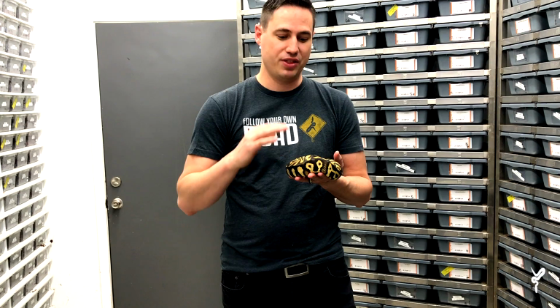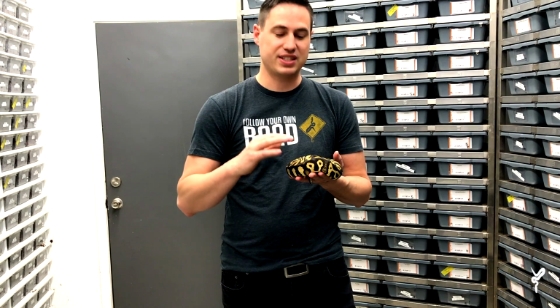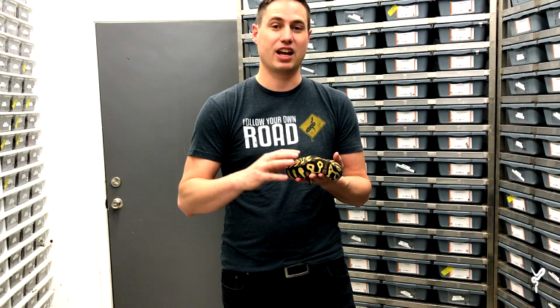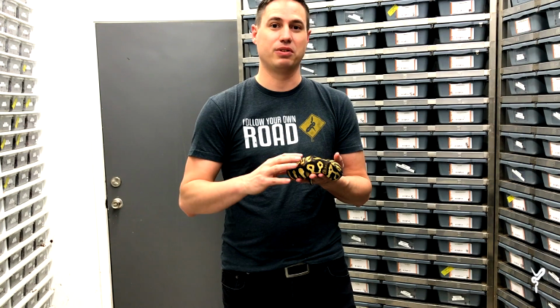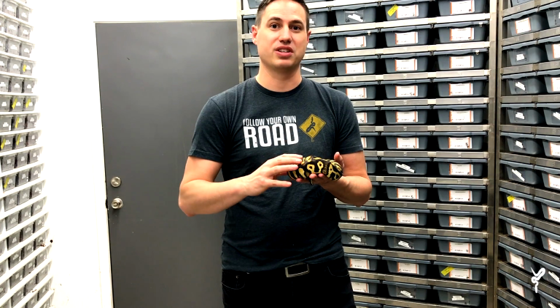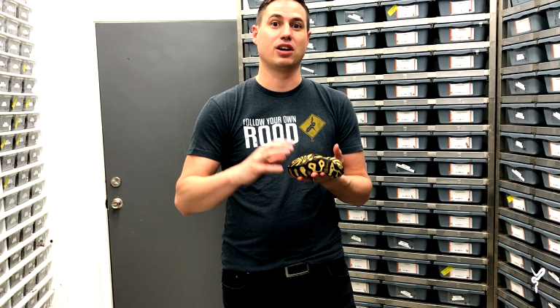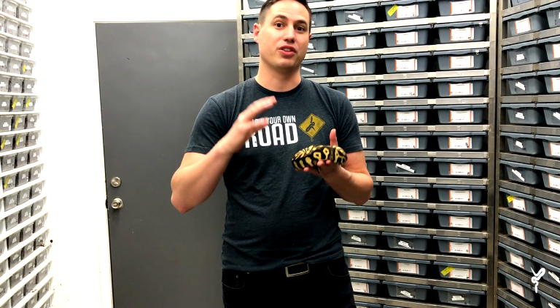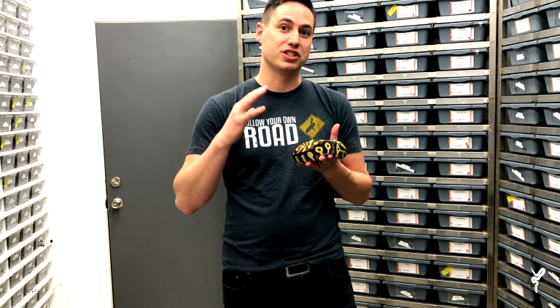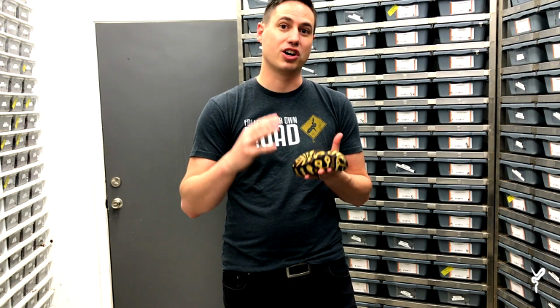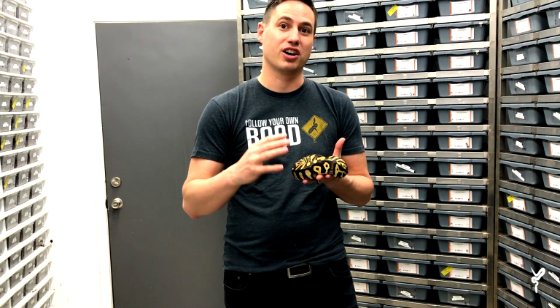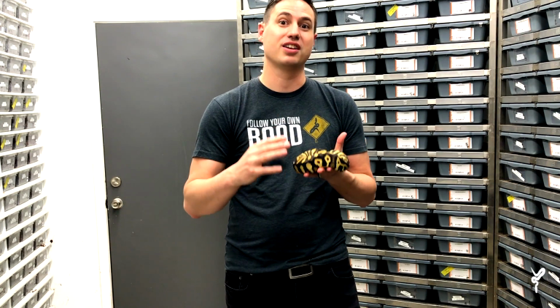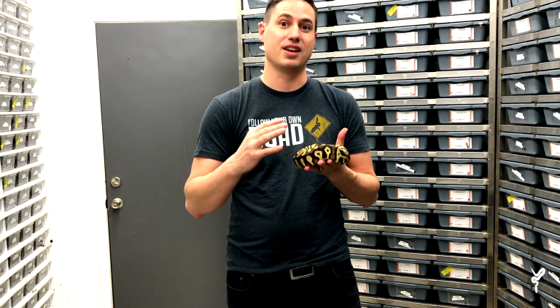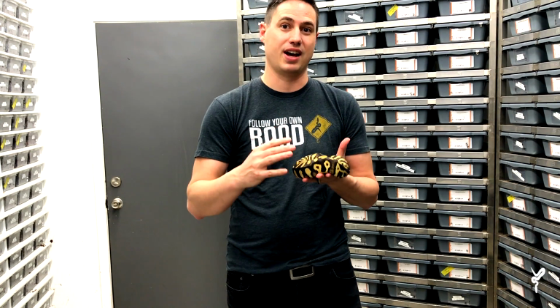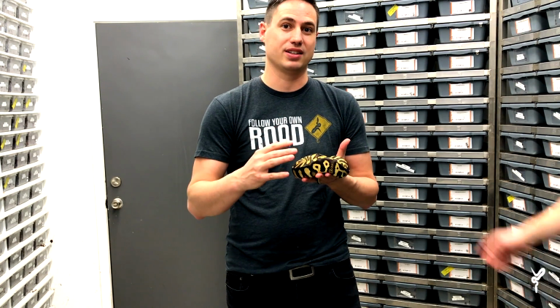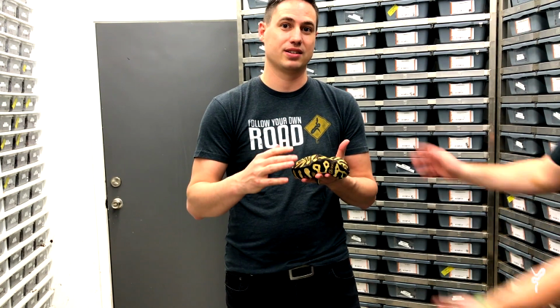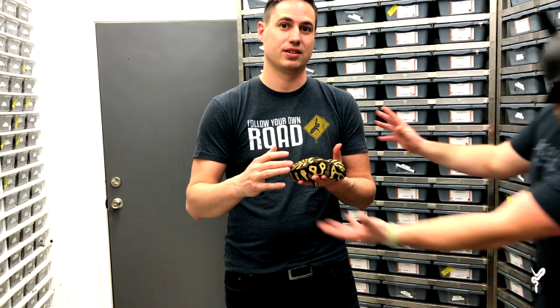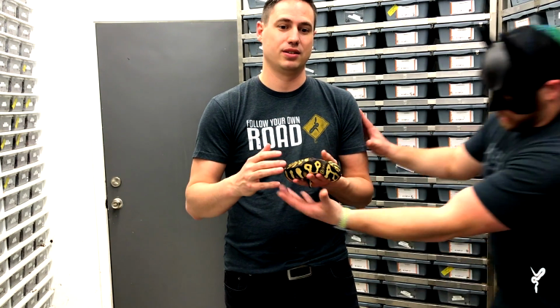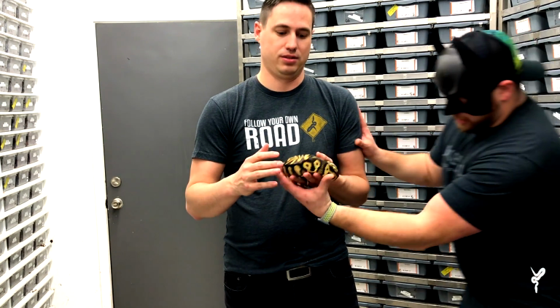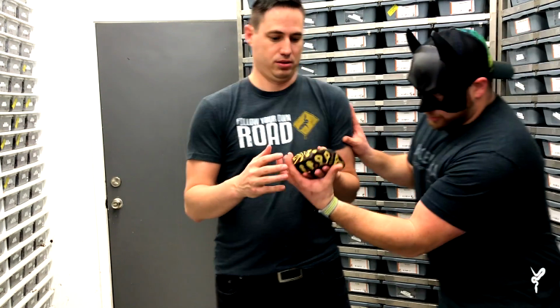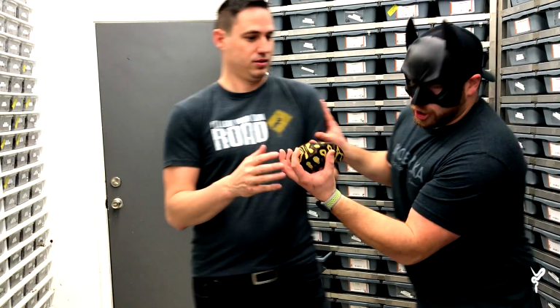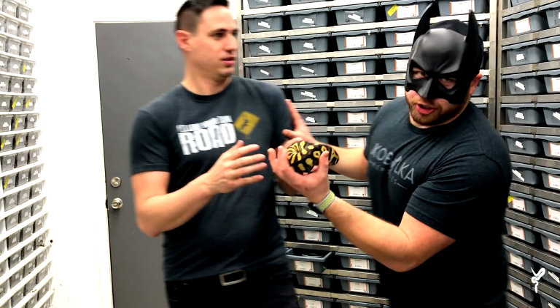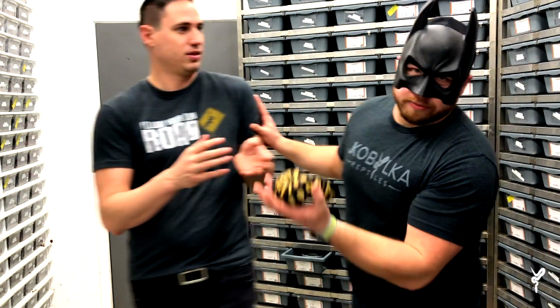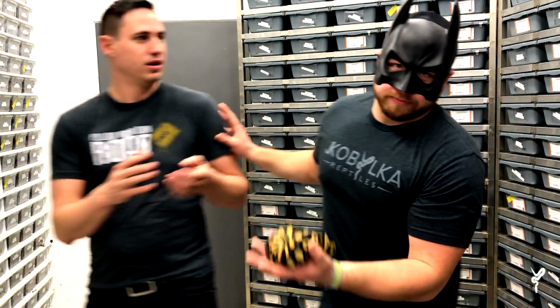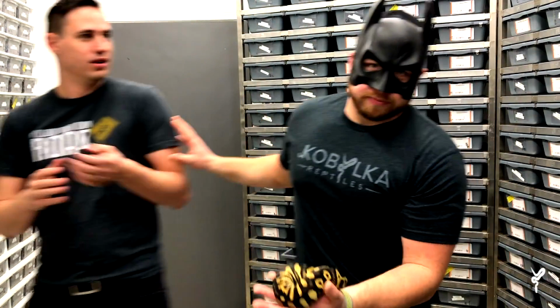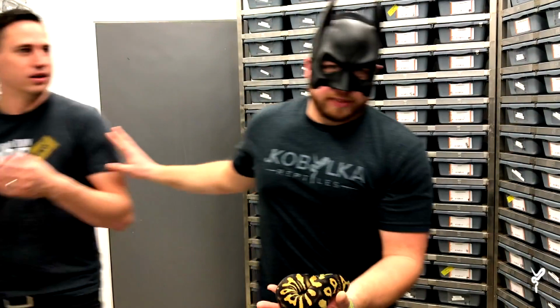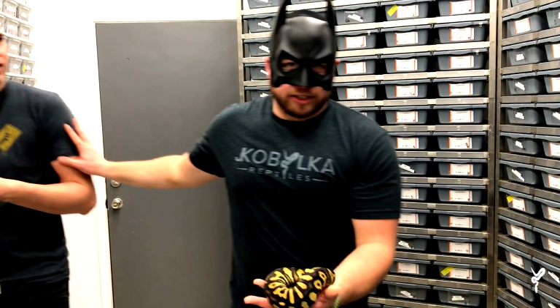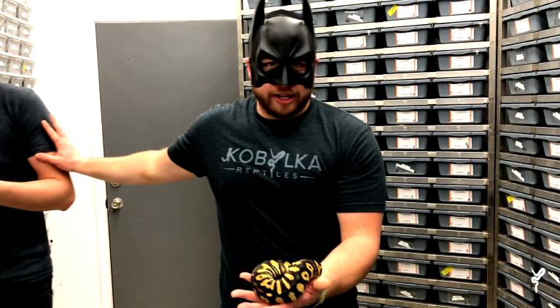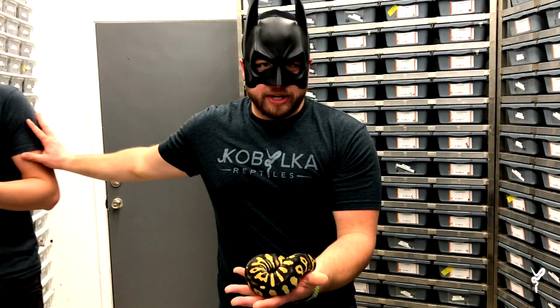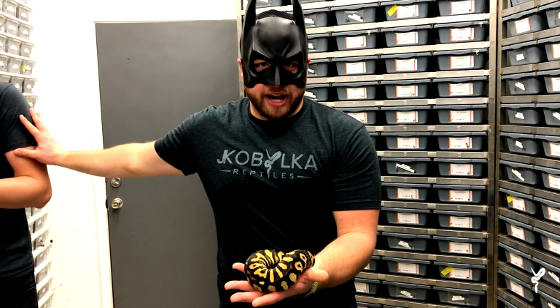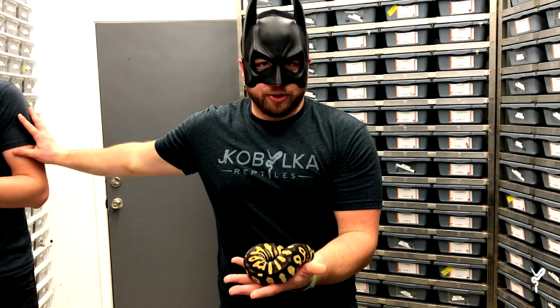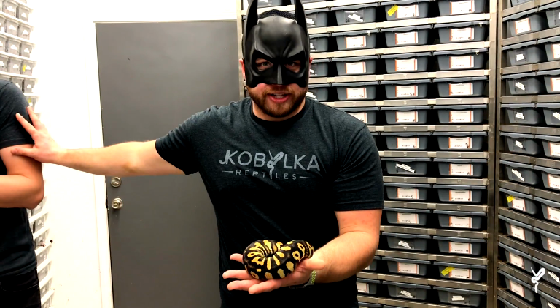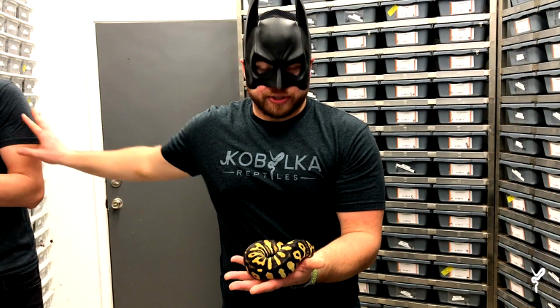This animal is called the Dark Knight. Justin, let me handle this!